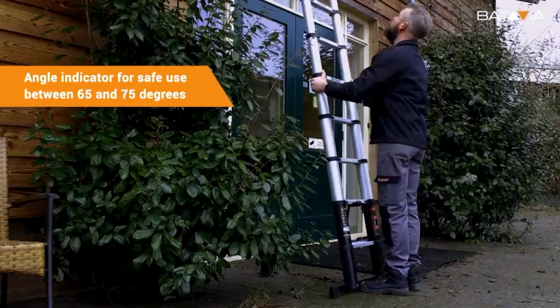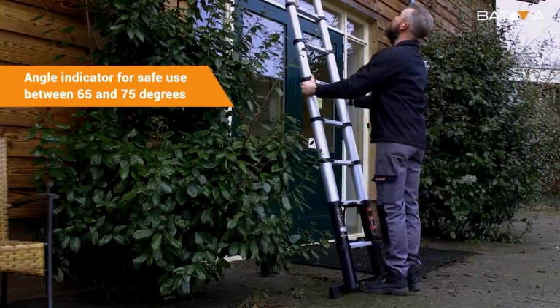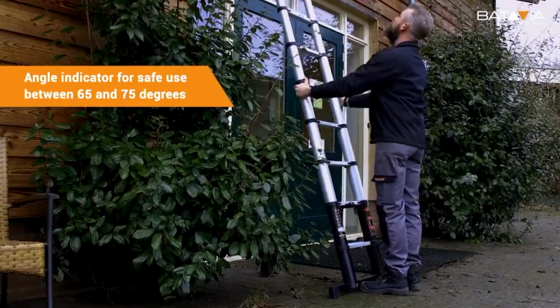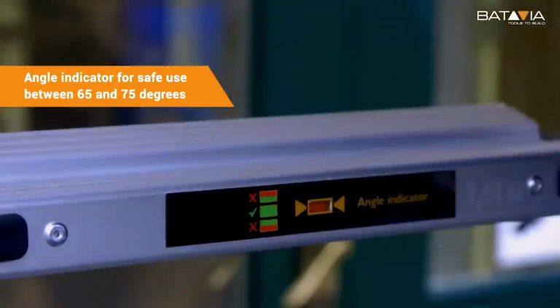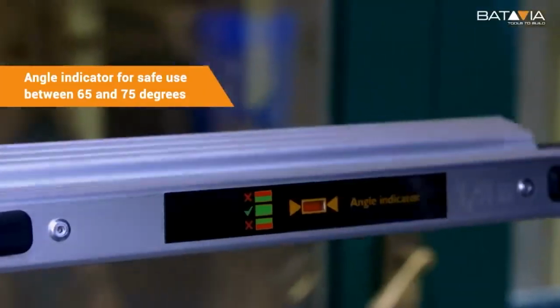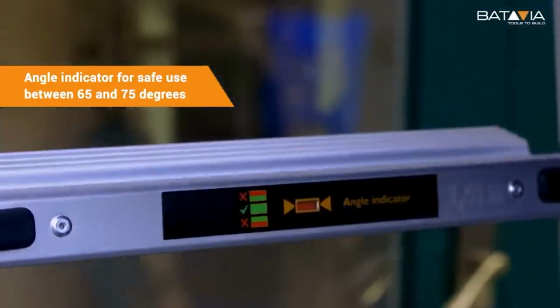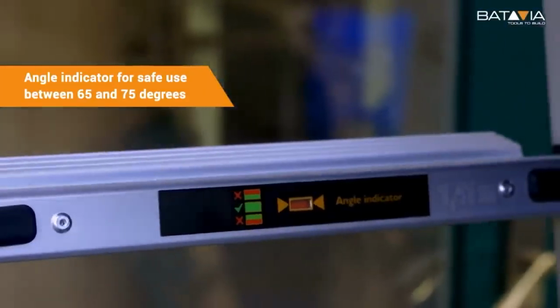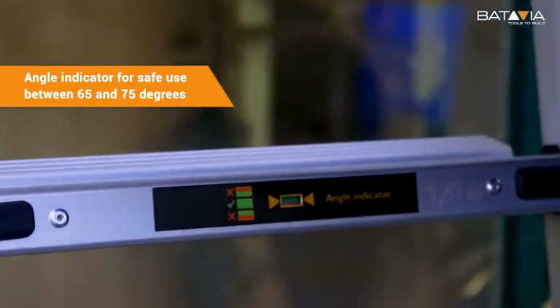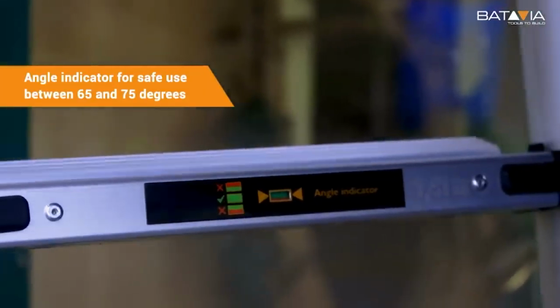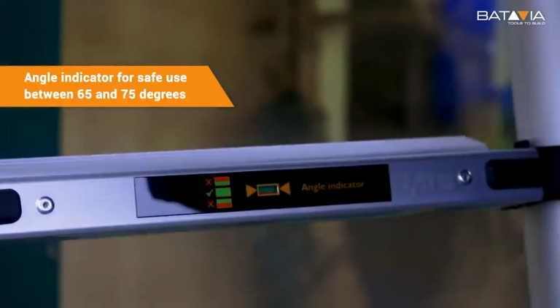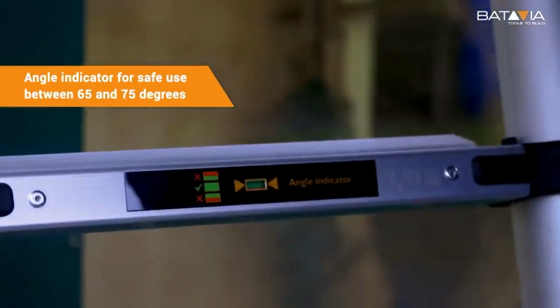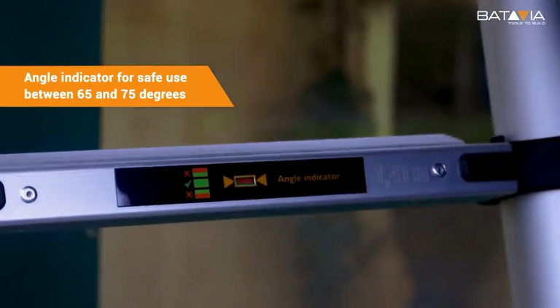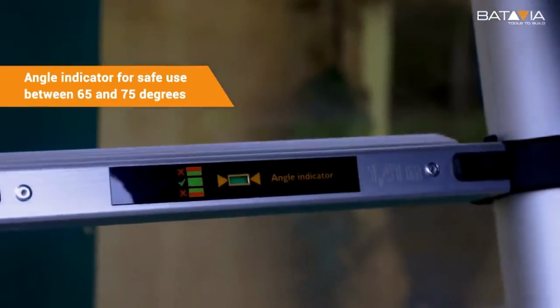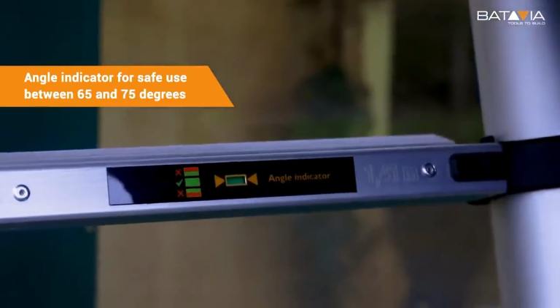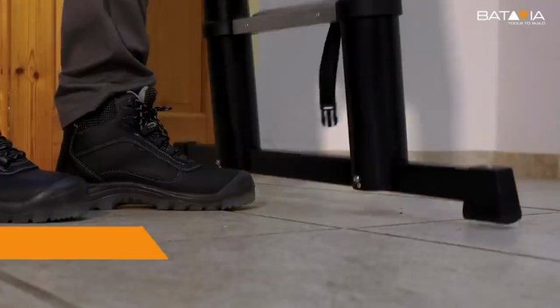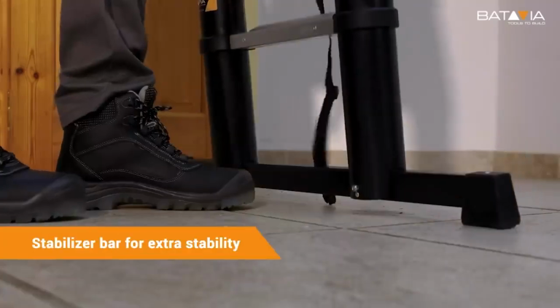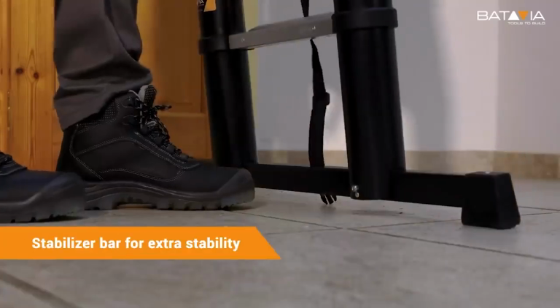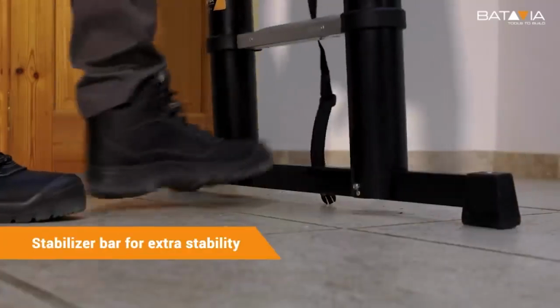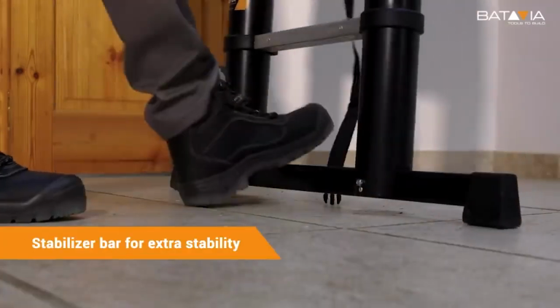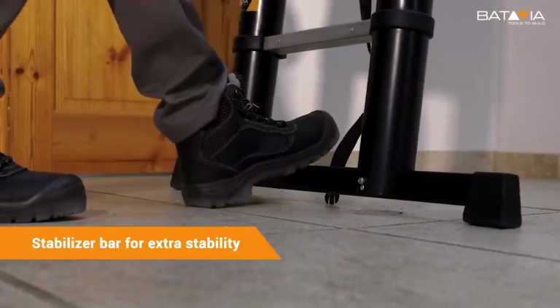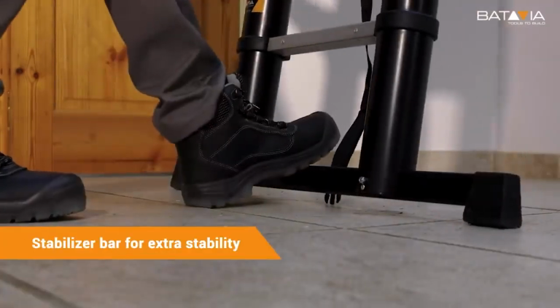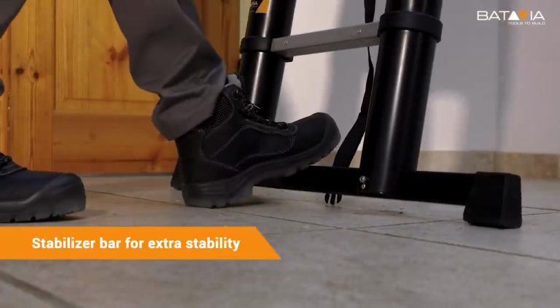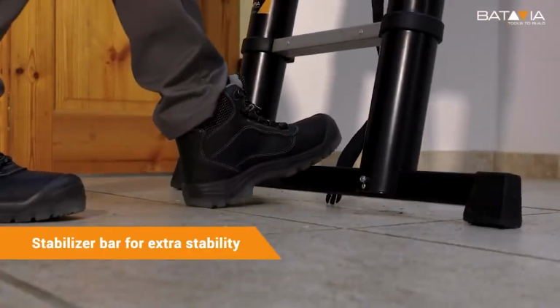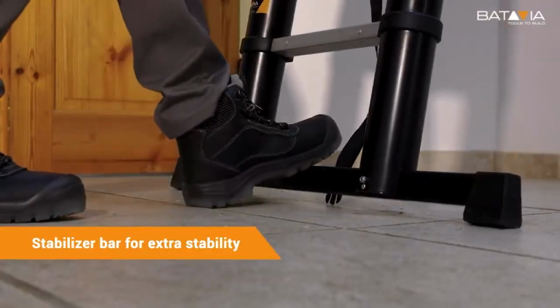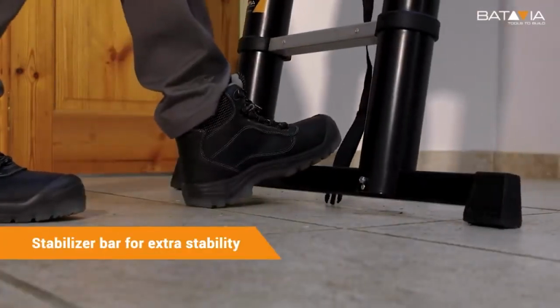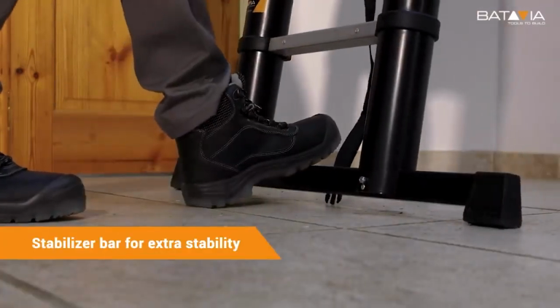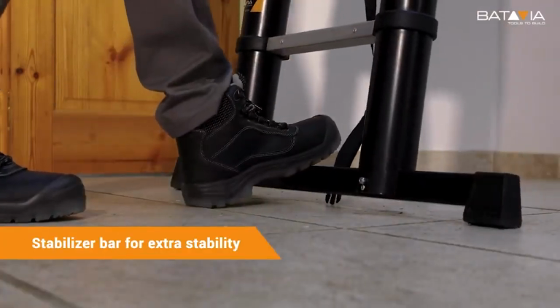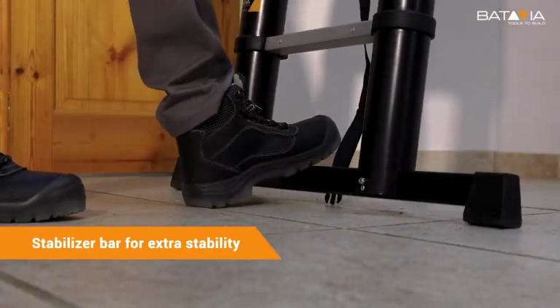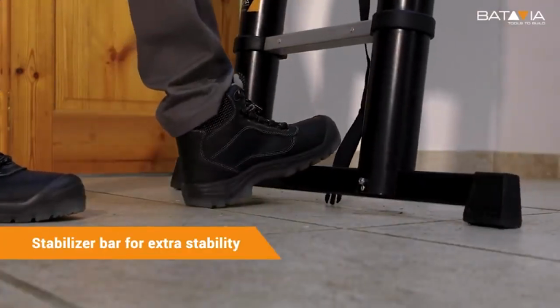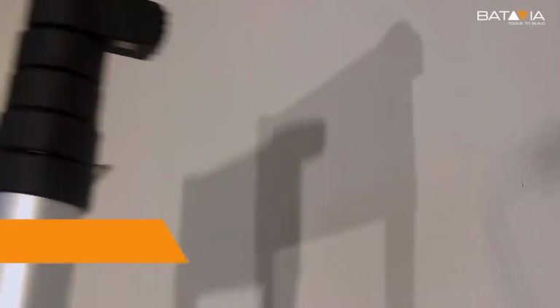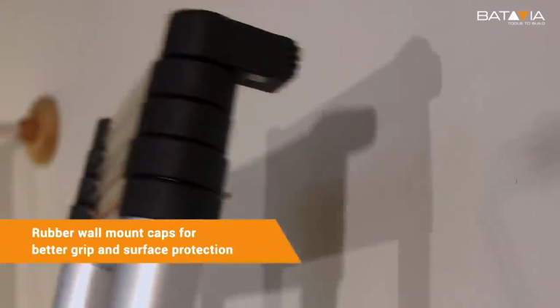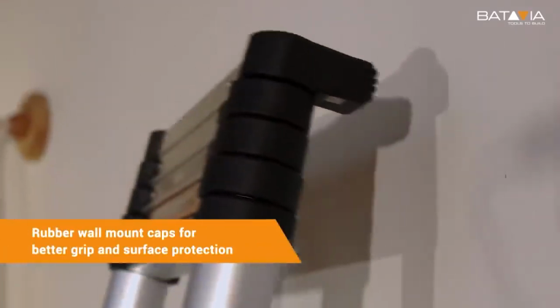This allows the user to work at heights of up to 4 meters. In addition, an indicator at the front will tell you the safest angle of installation.